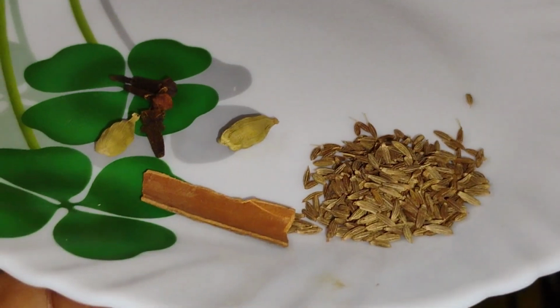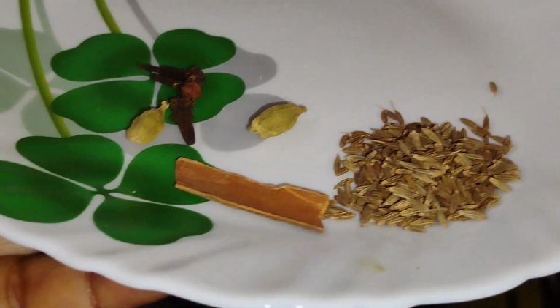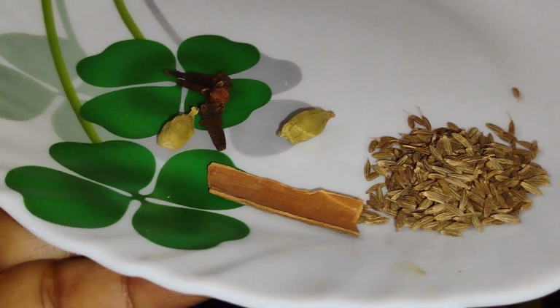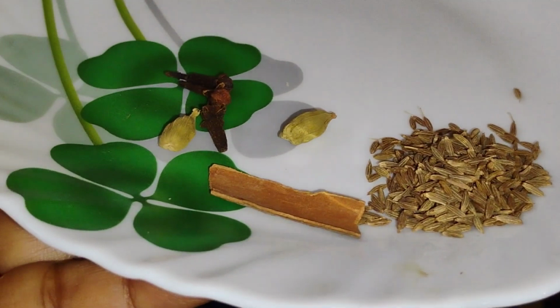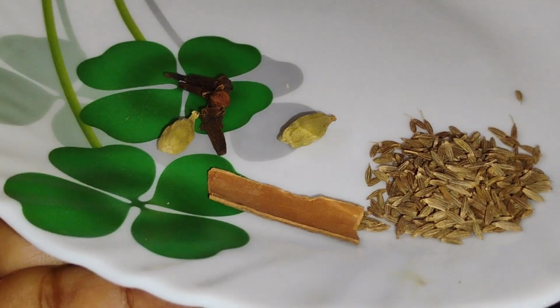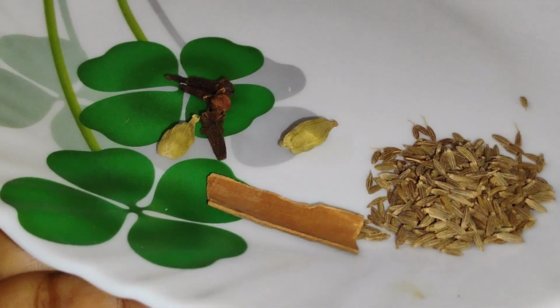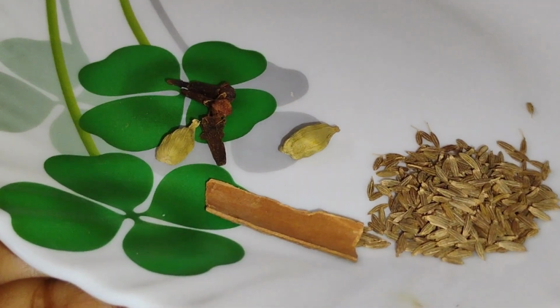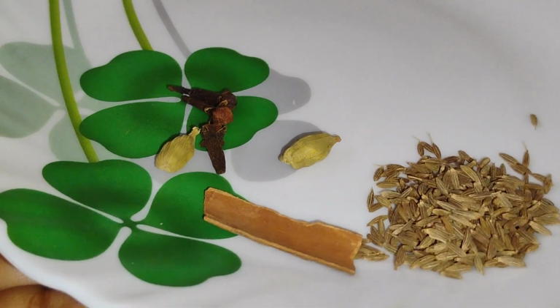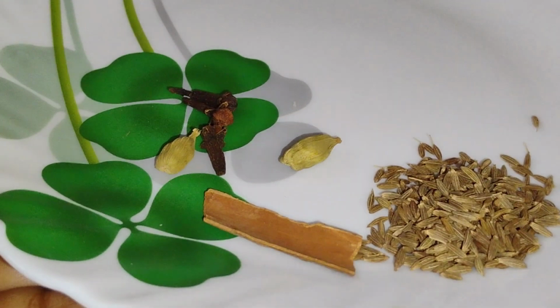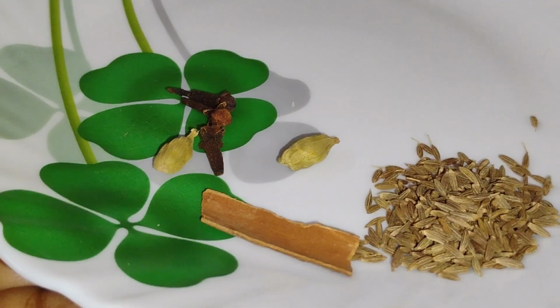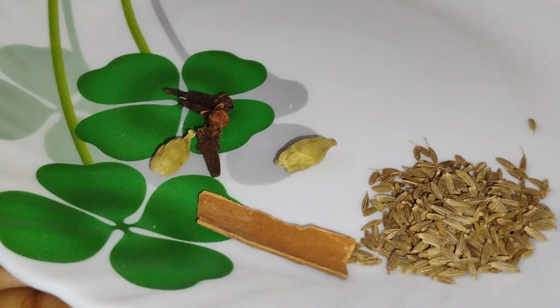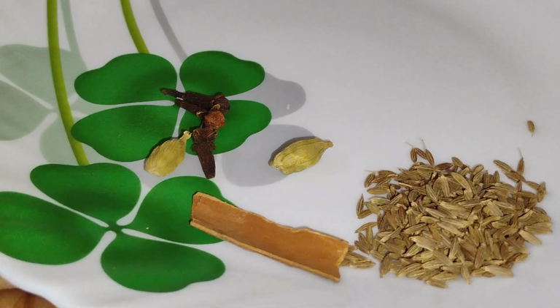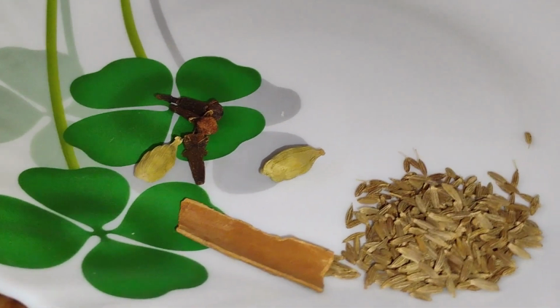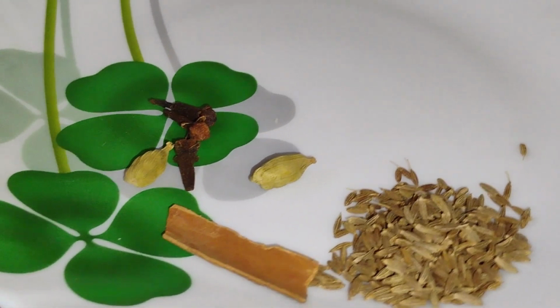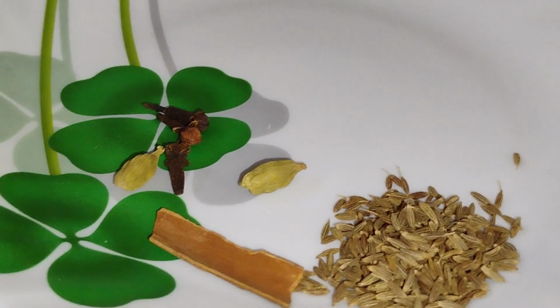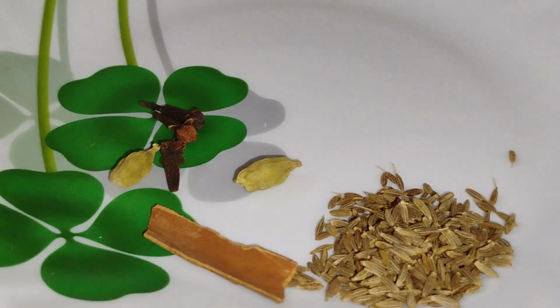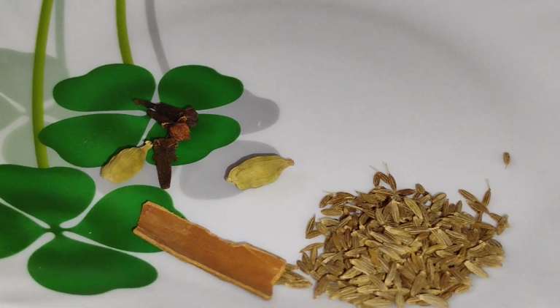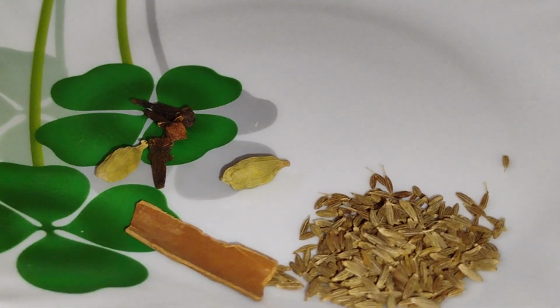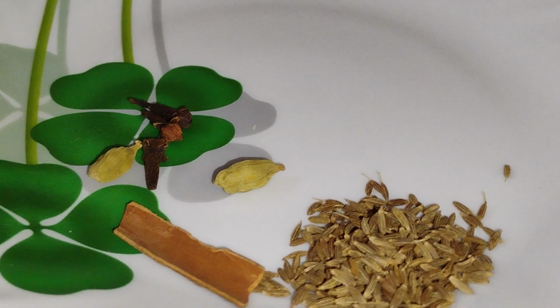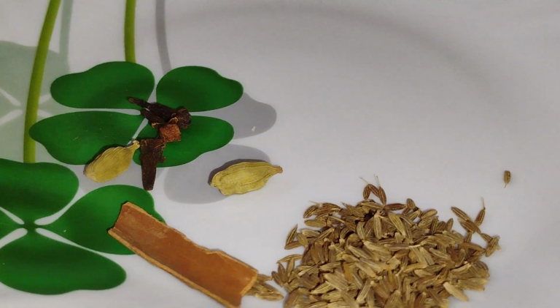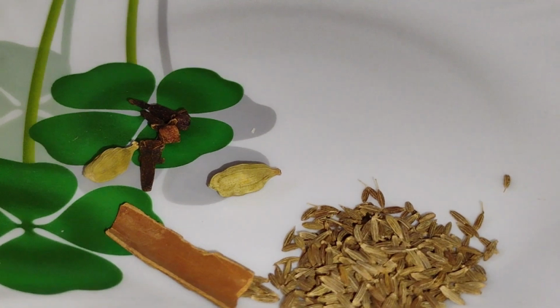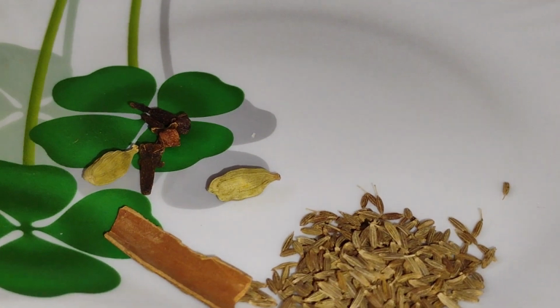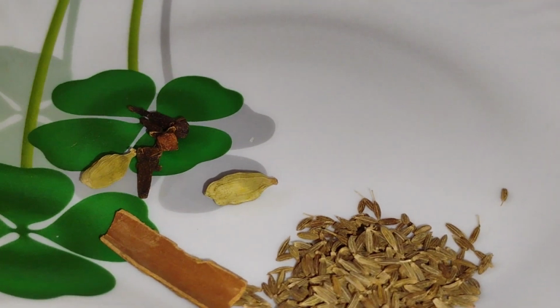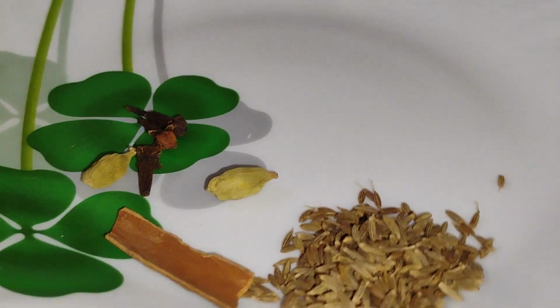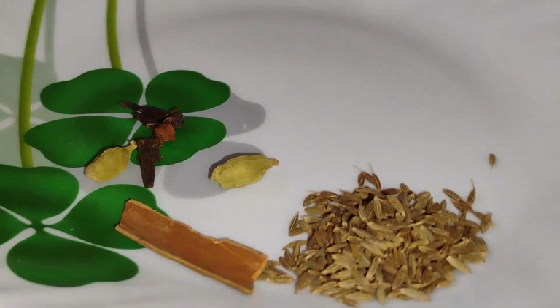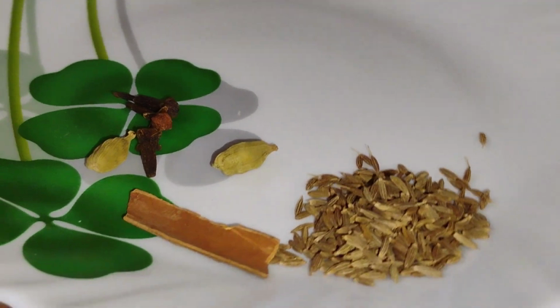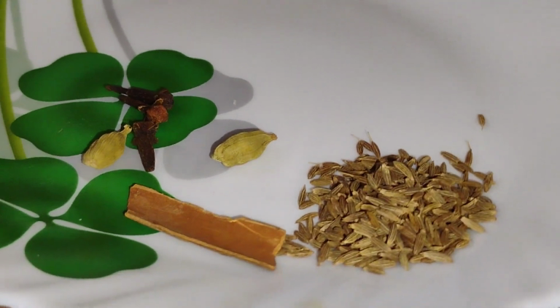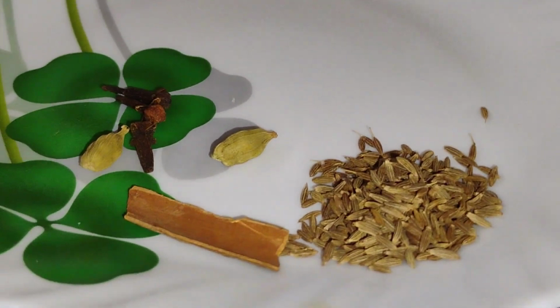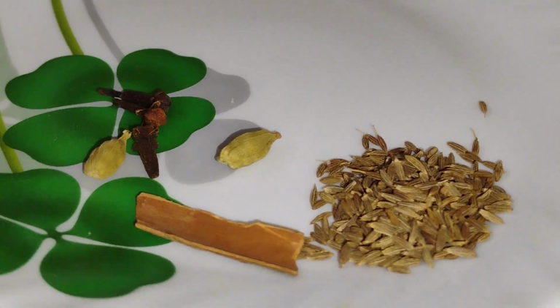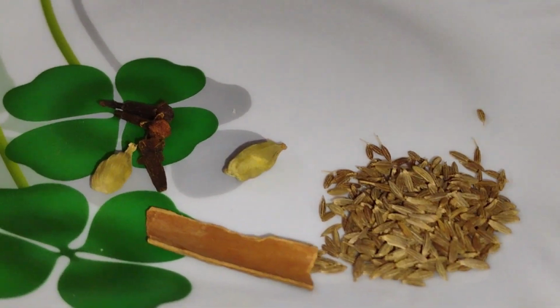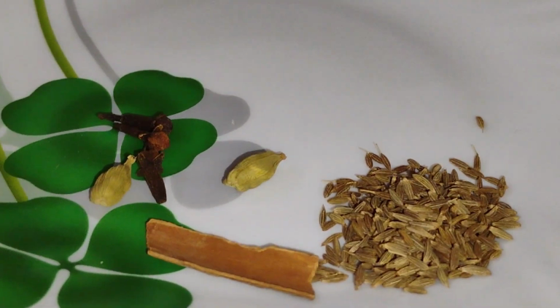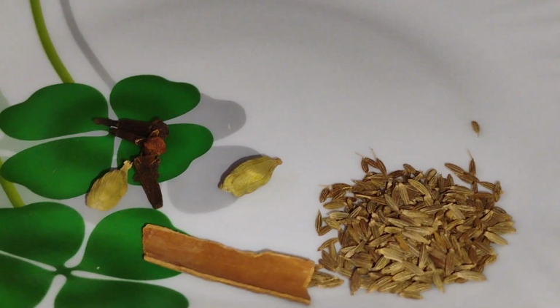I will add butter — about 100g — along with long, tinta, dutas, dalsini, etta, and gouta jira.